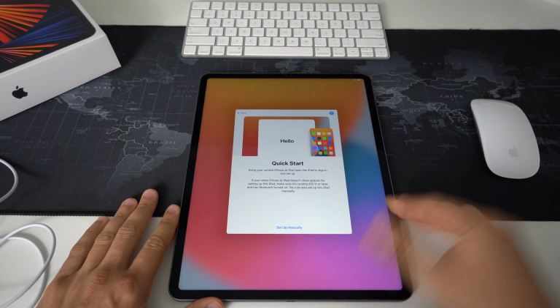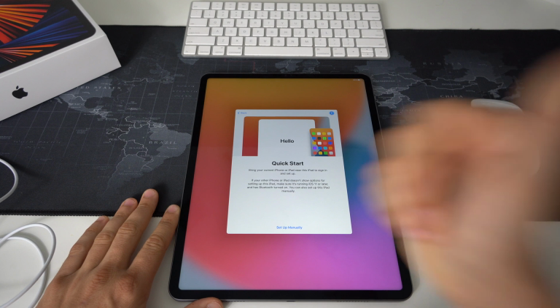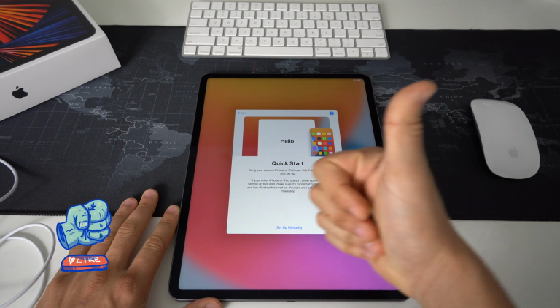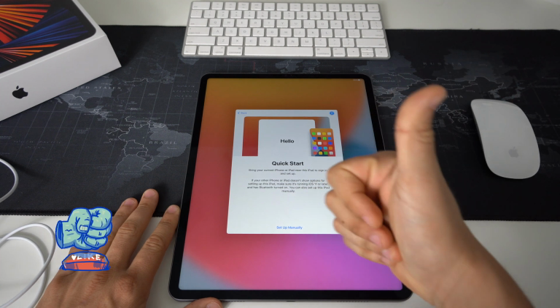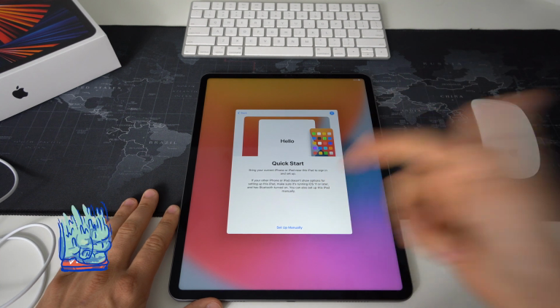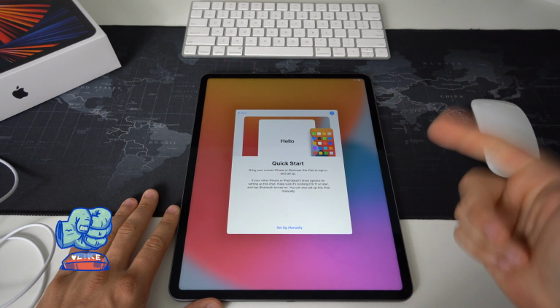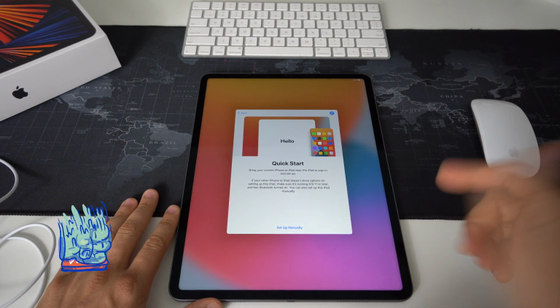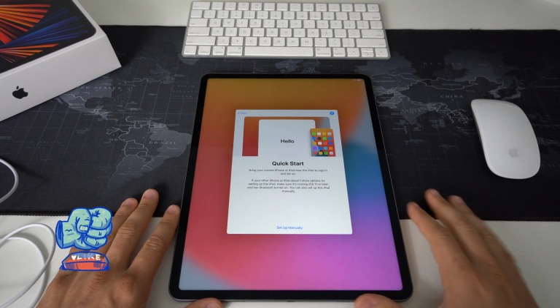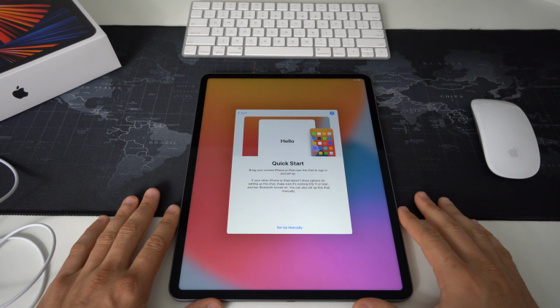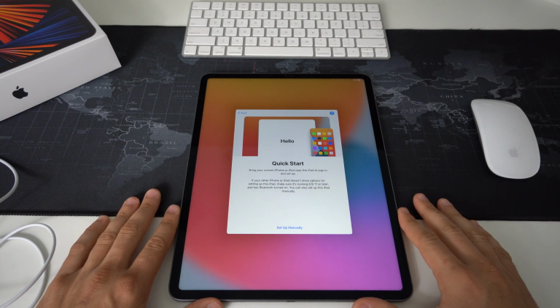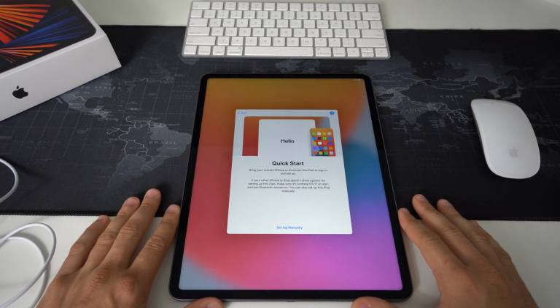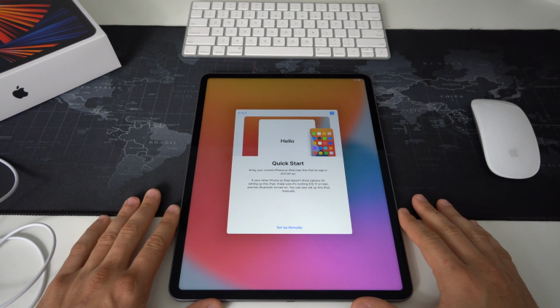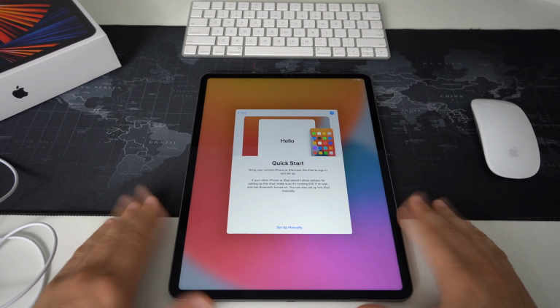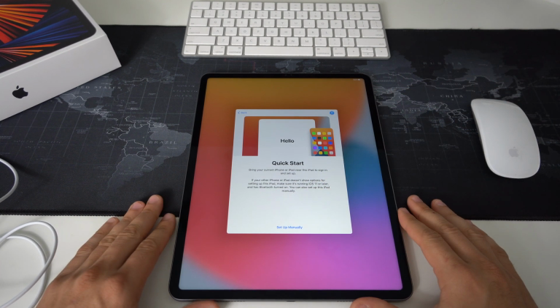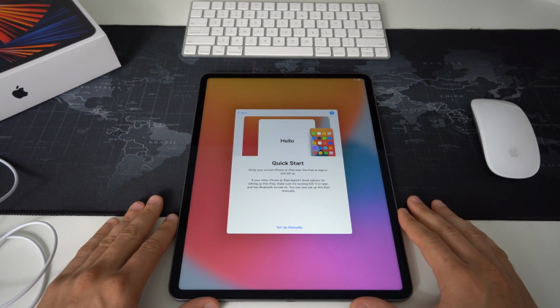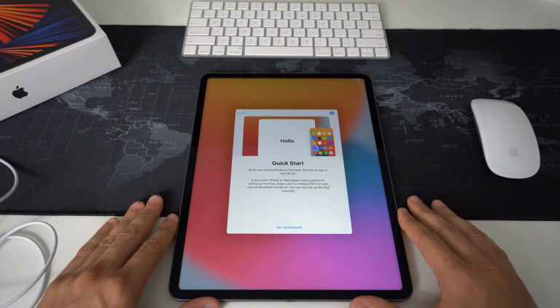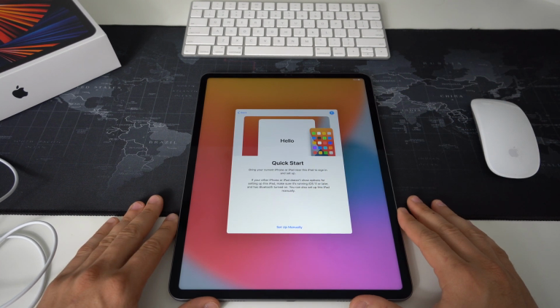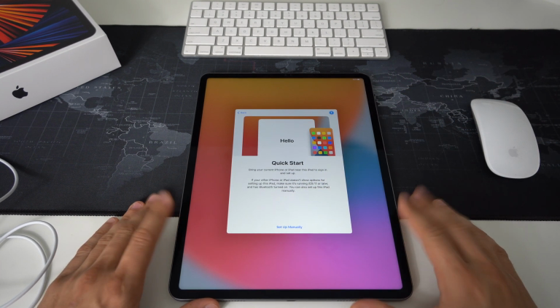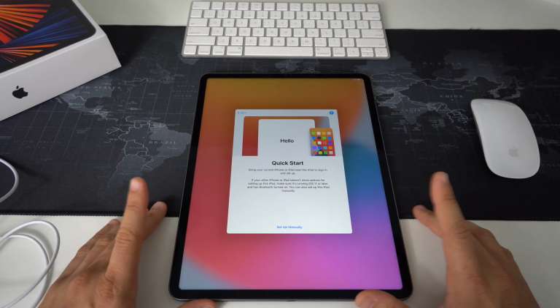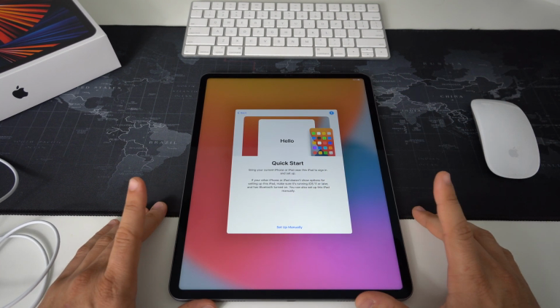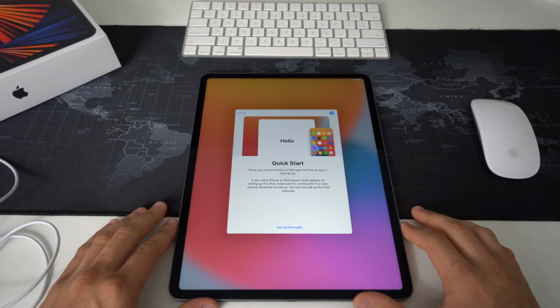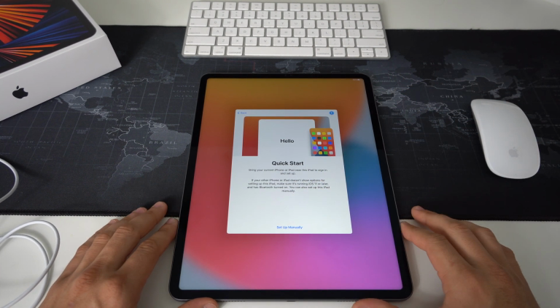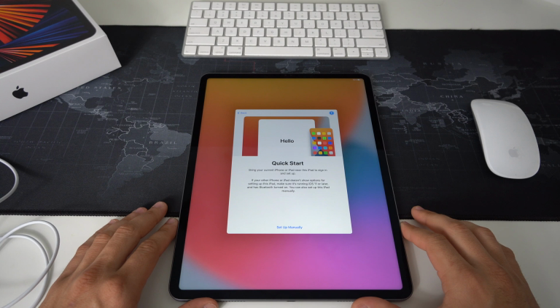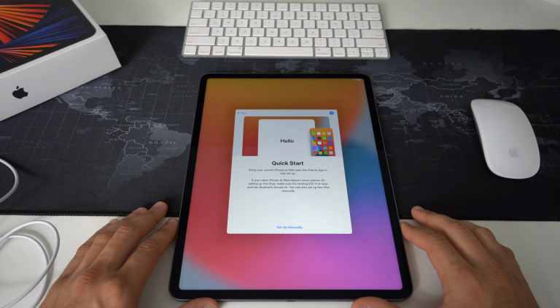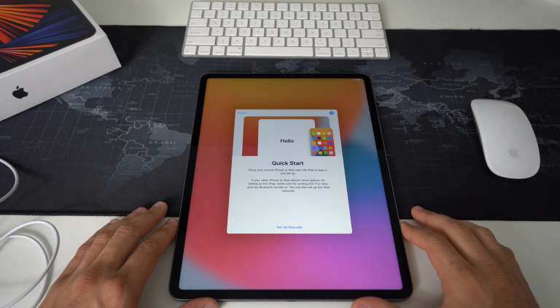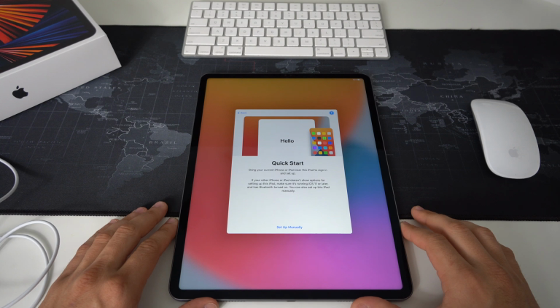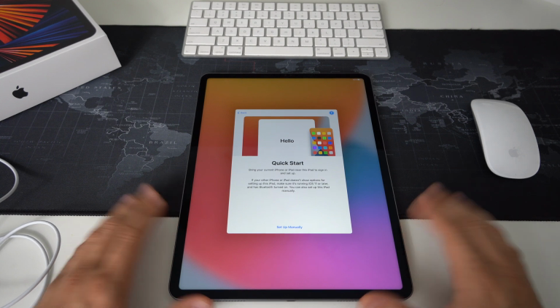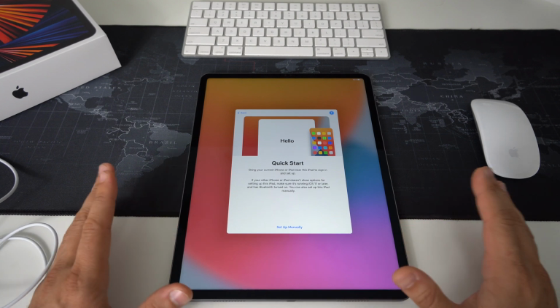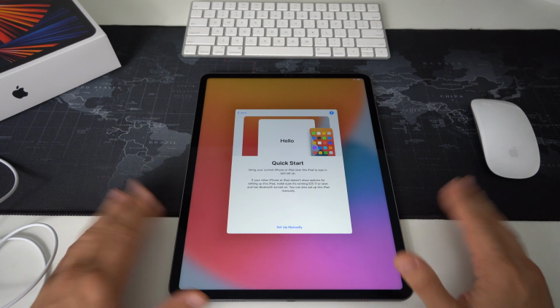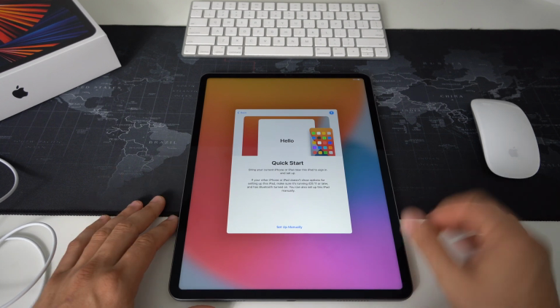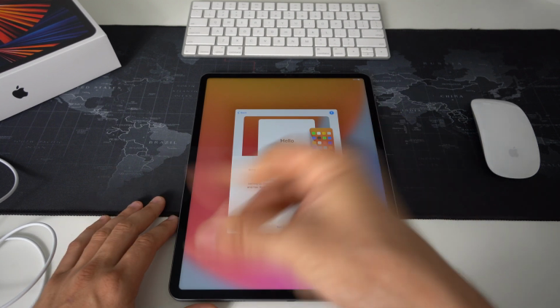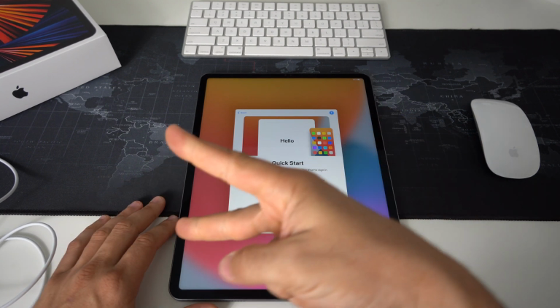That is two ways to factory reset your Apple iPad Pro 2021. Go ahead and smash that like button if this video helped you out — that's all for this video, catch you in the next one, peace.